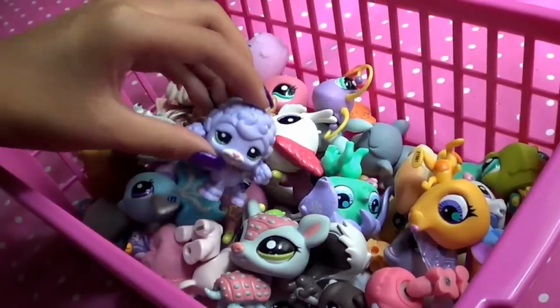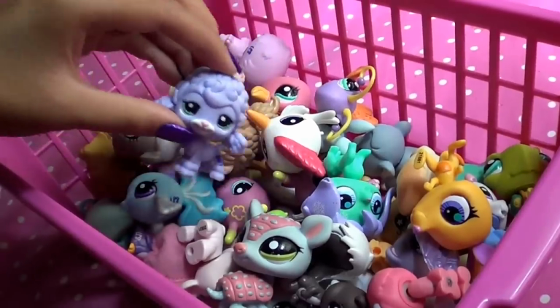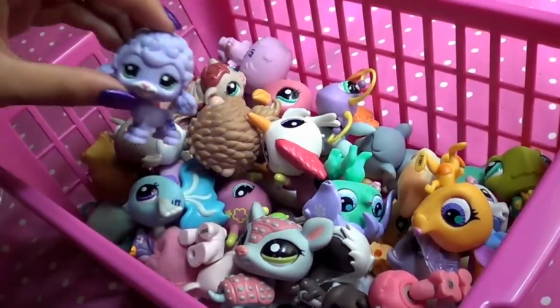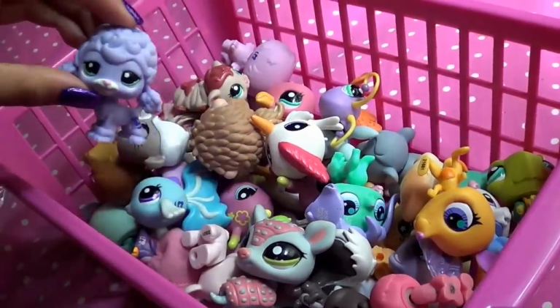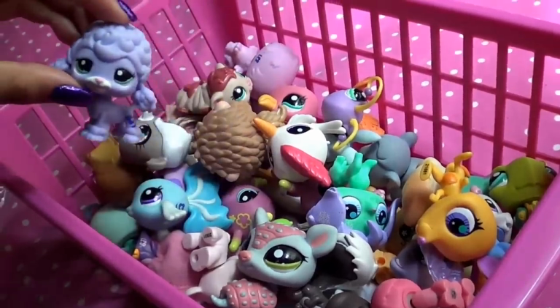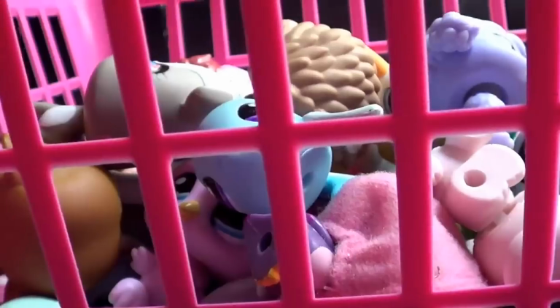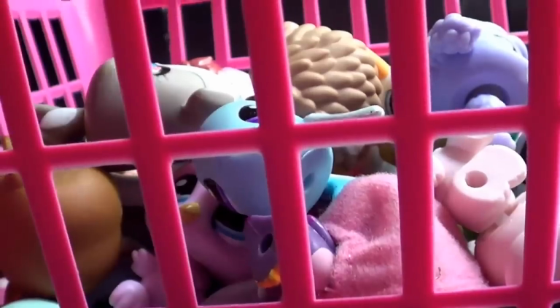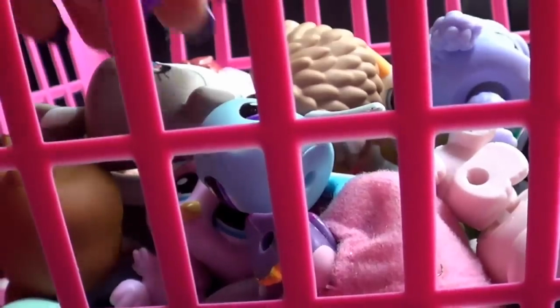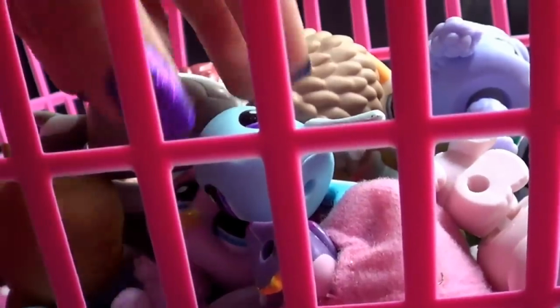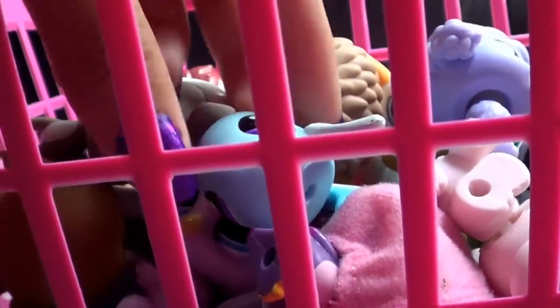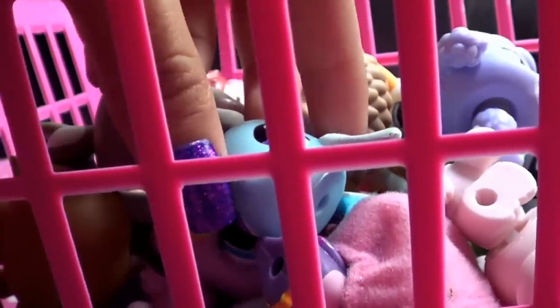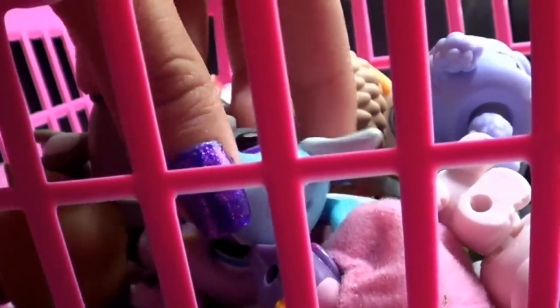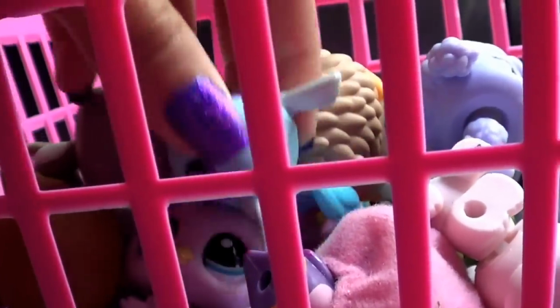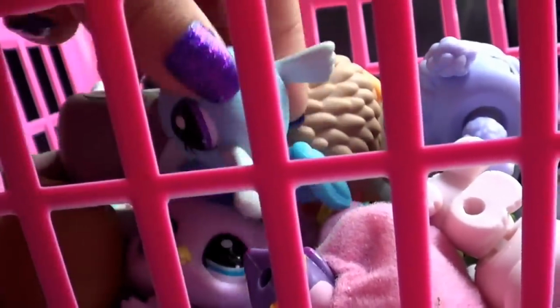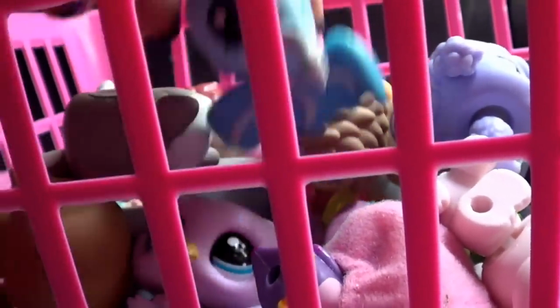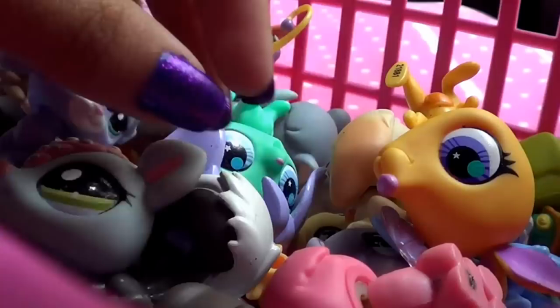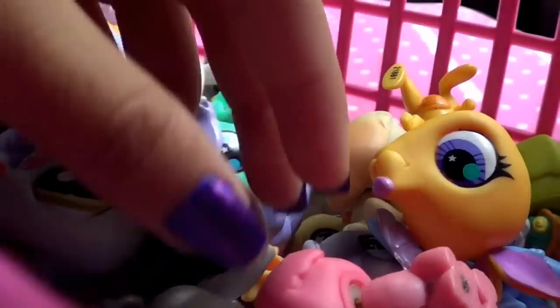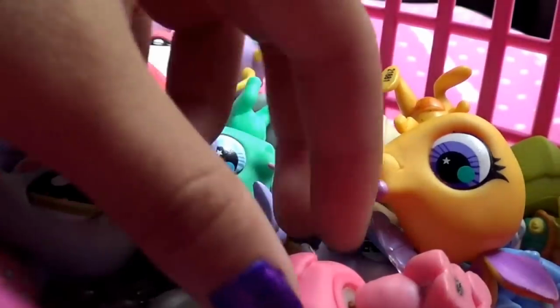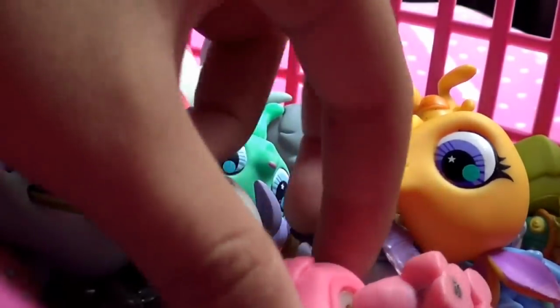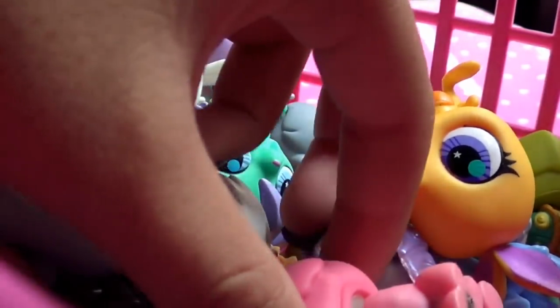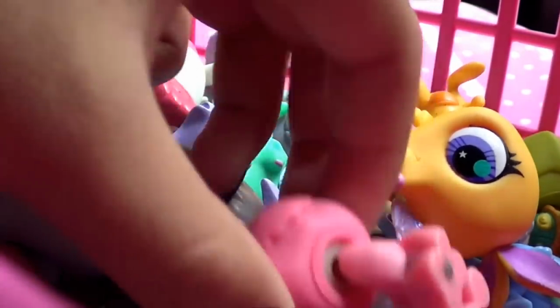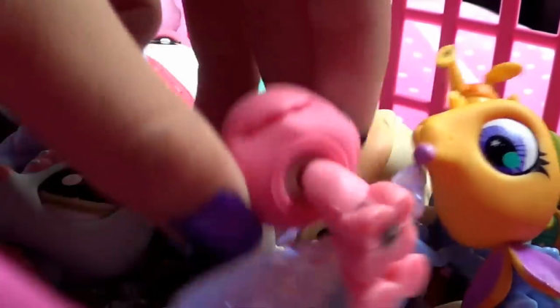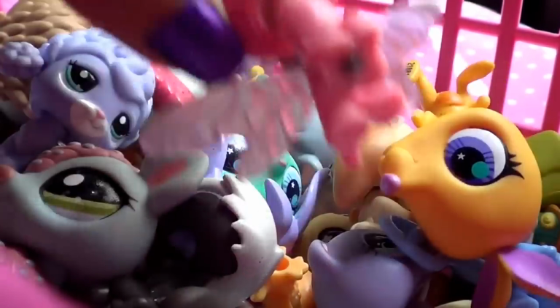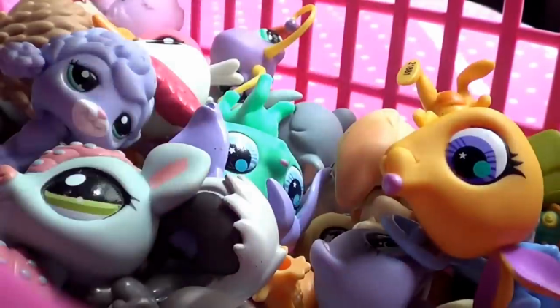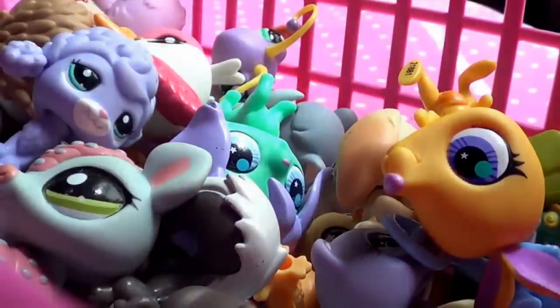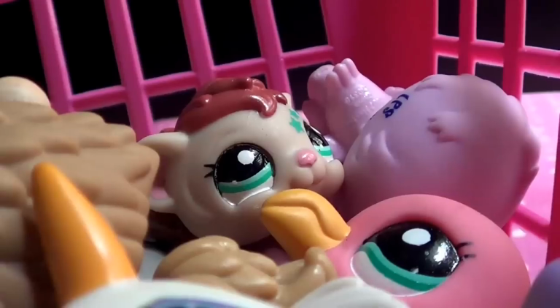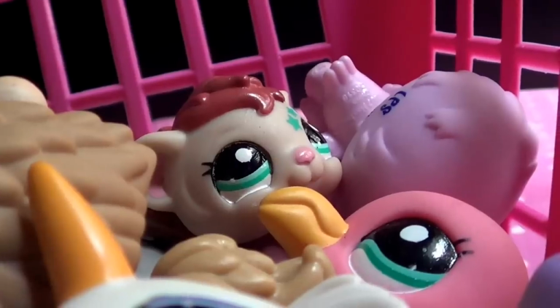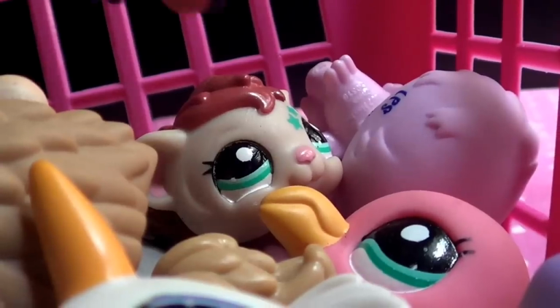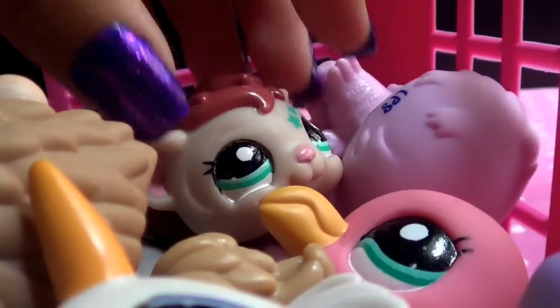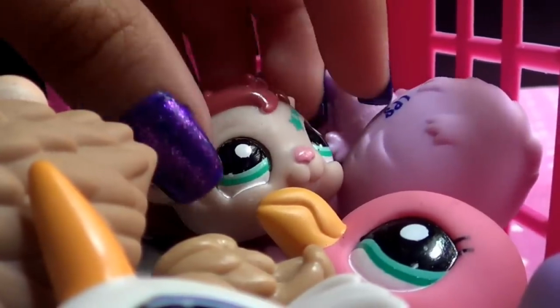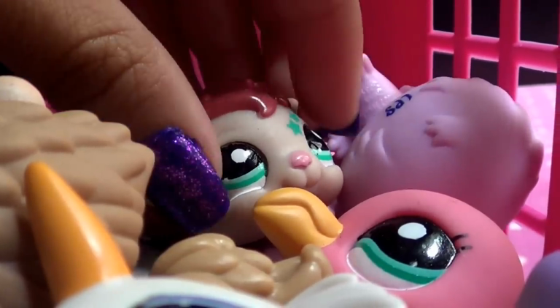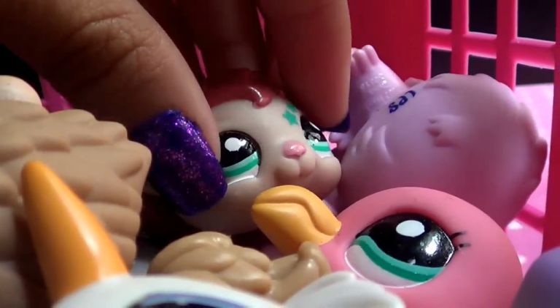Here's the mail, it never fails, it makes me want to wag my tail, when it comes I want to wail.